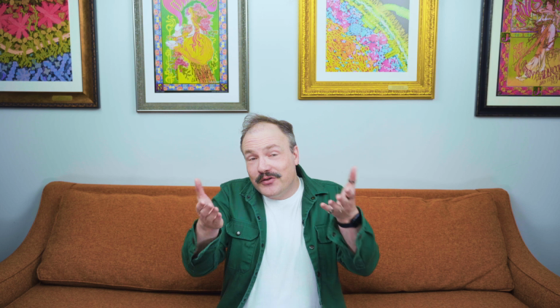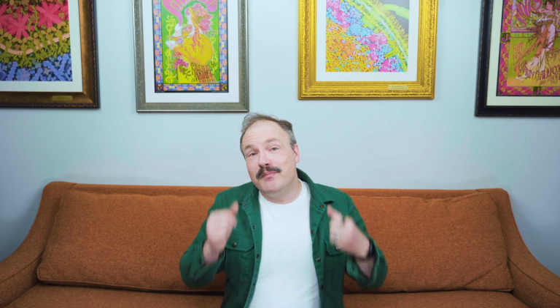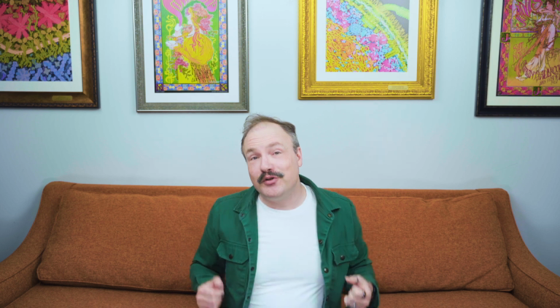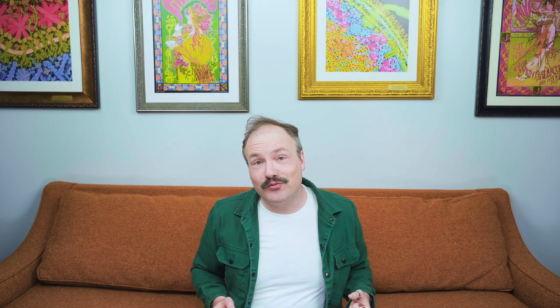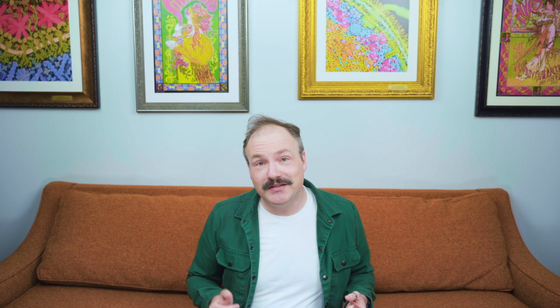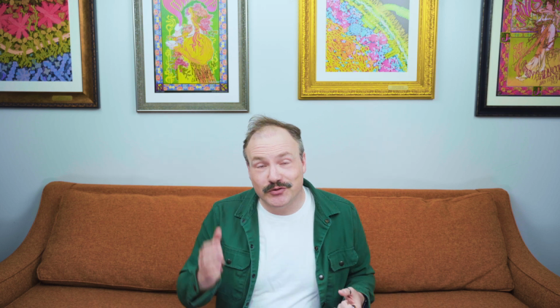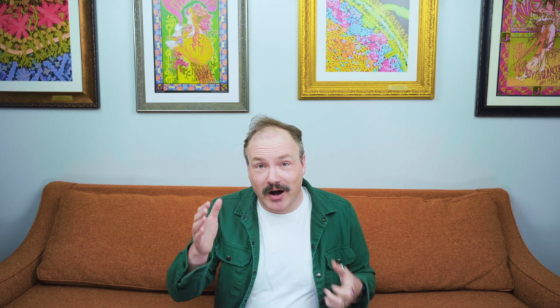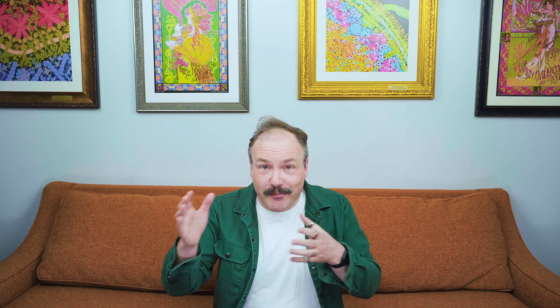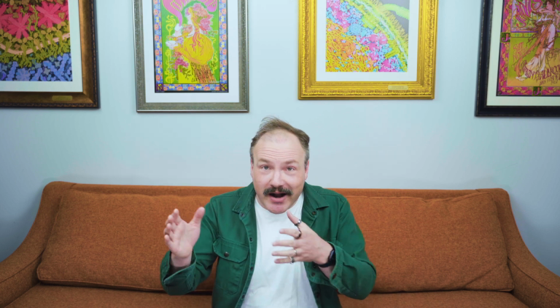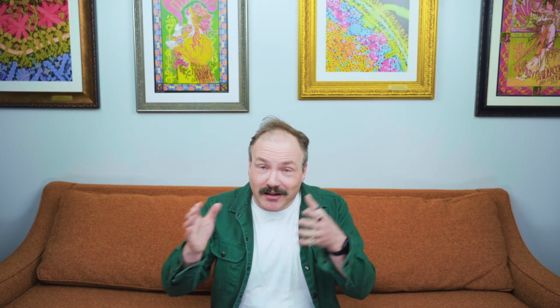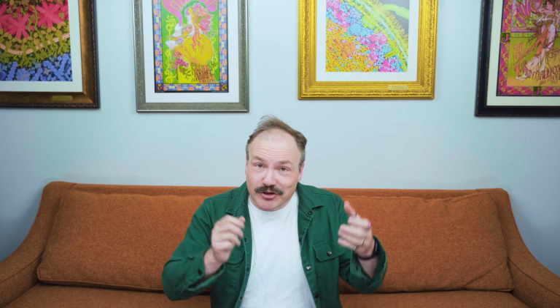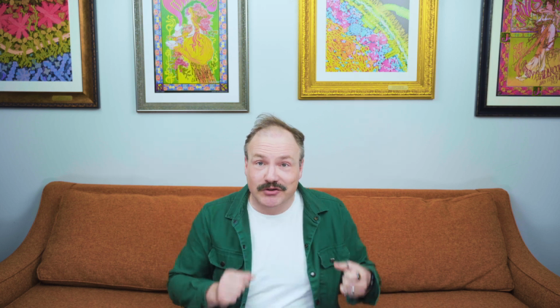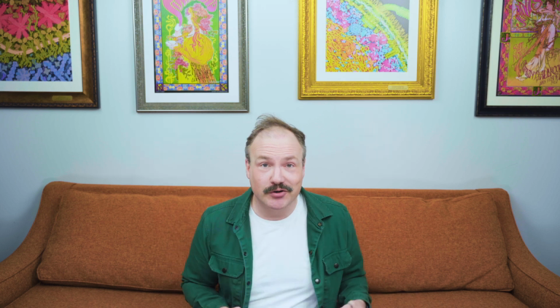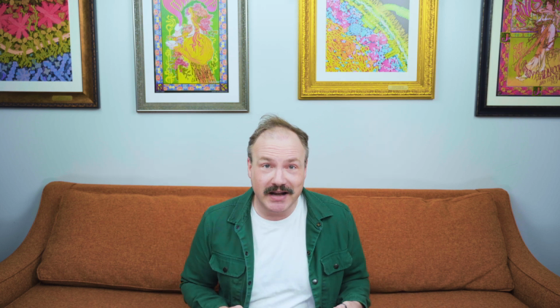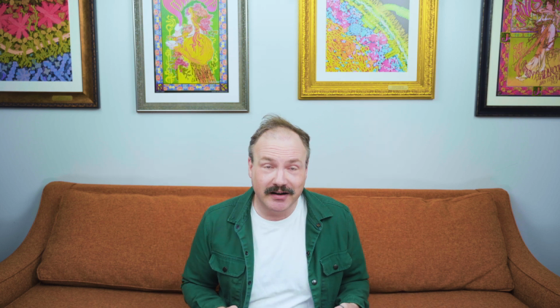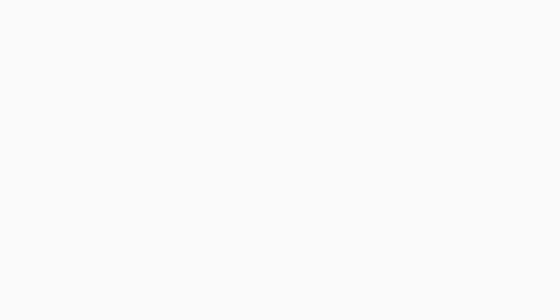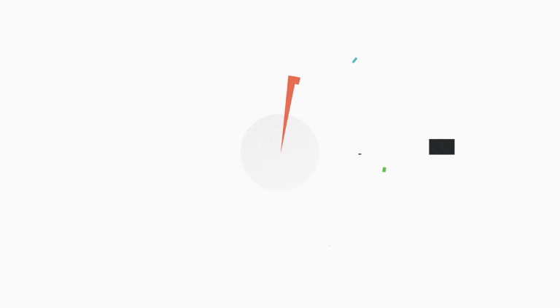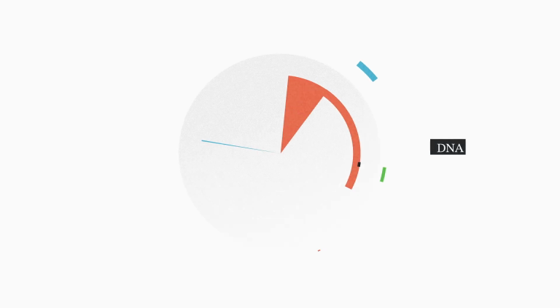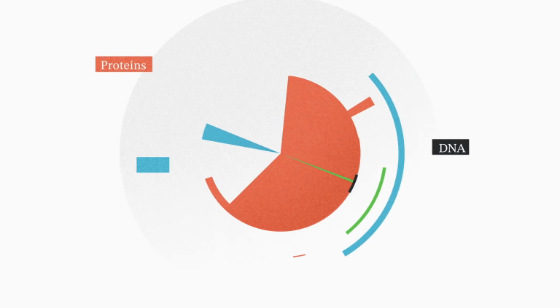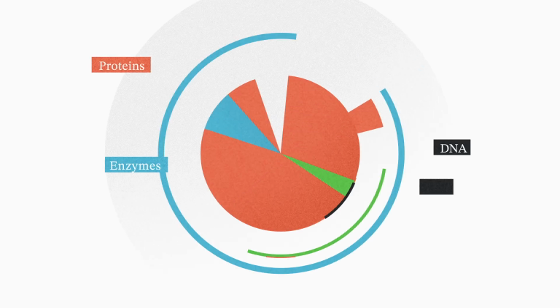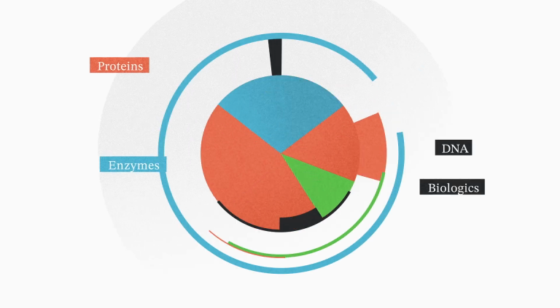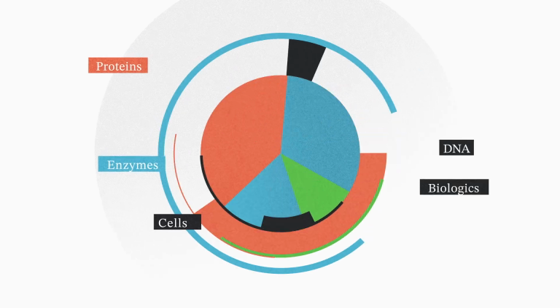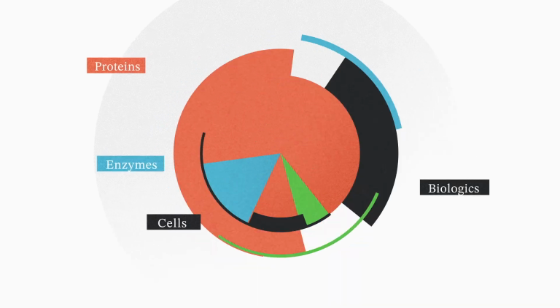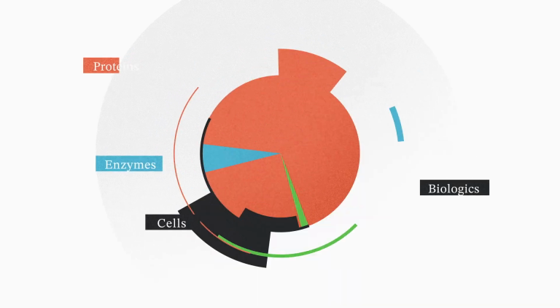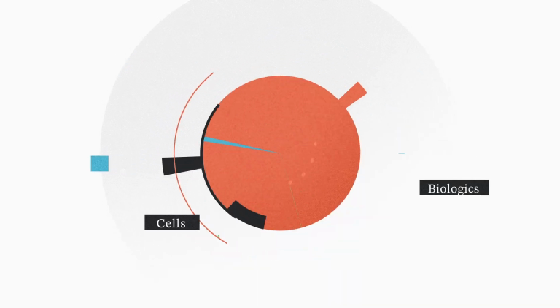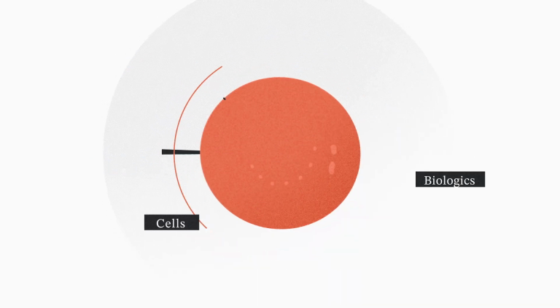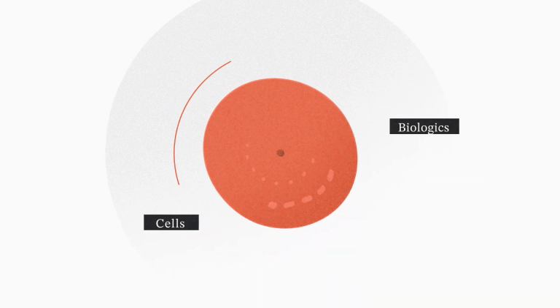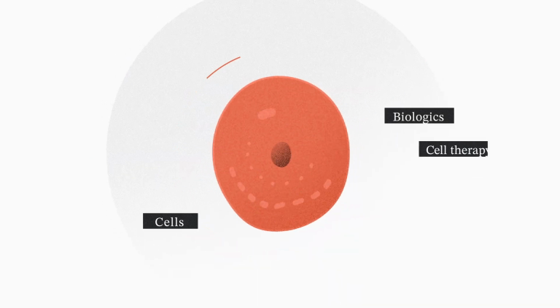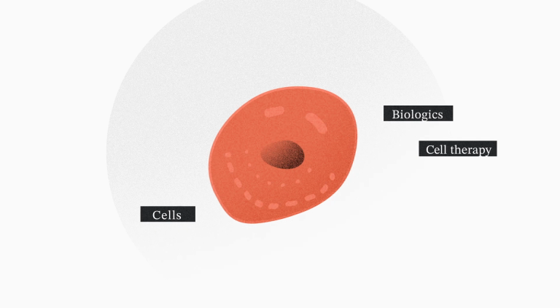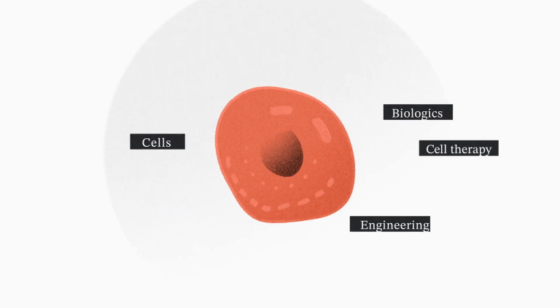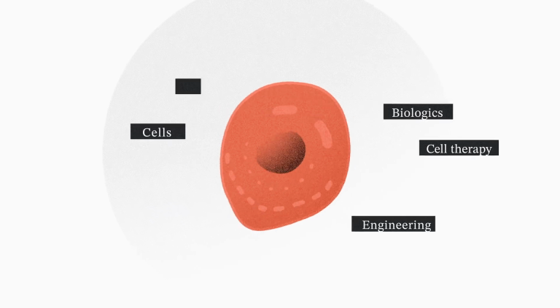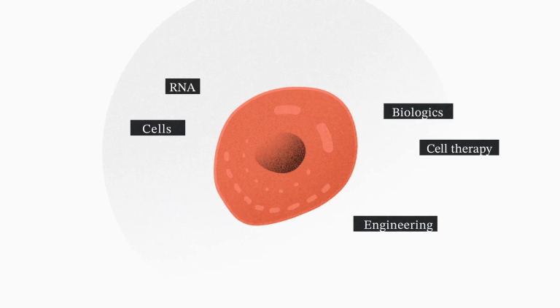There's a million reasons why biology is hard tech. Today, we're talking about one of them: reliability.